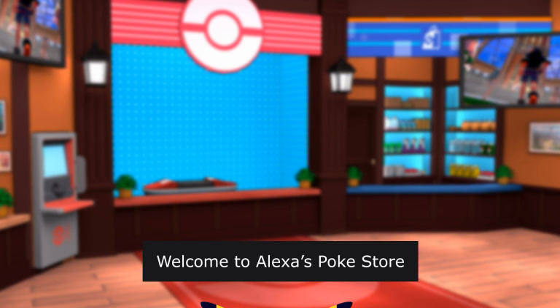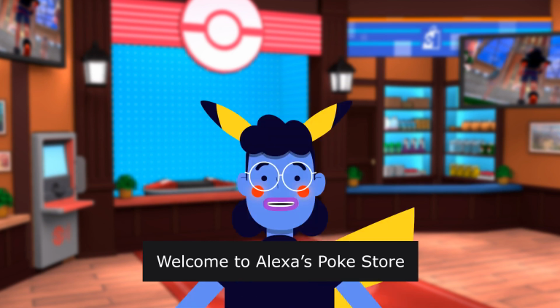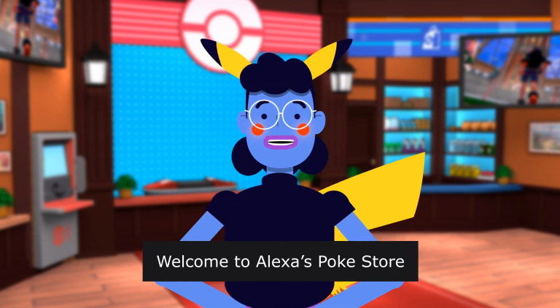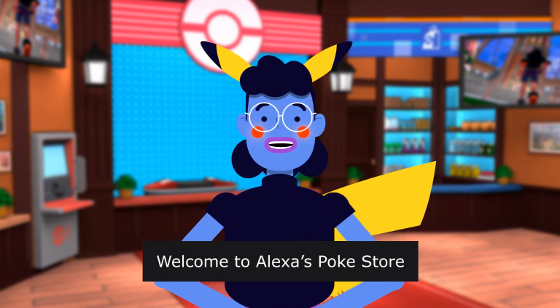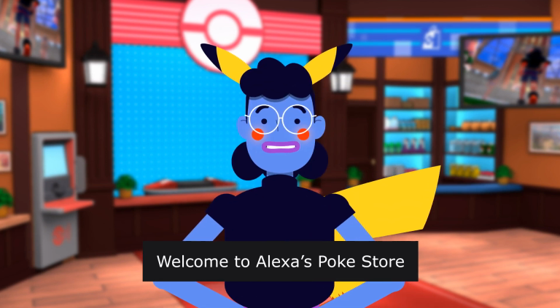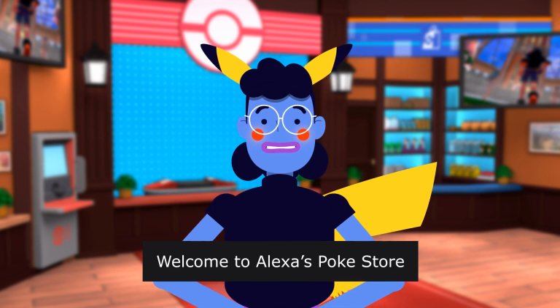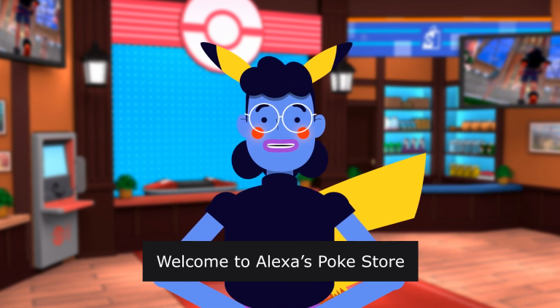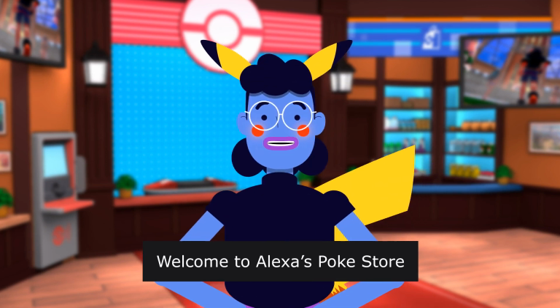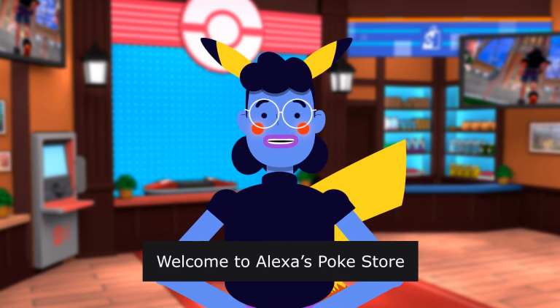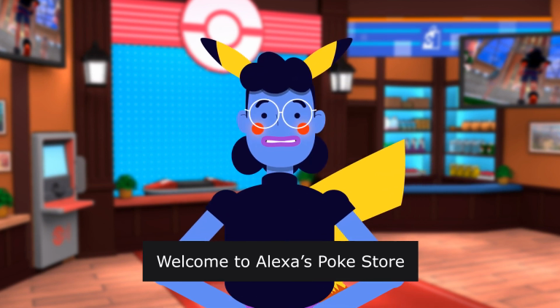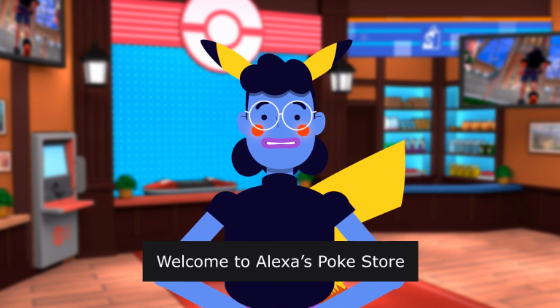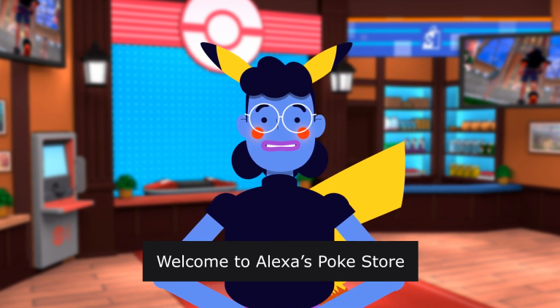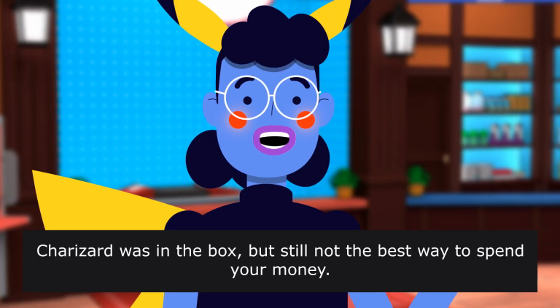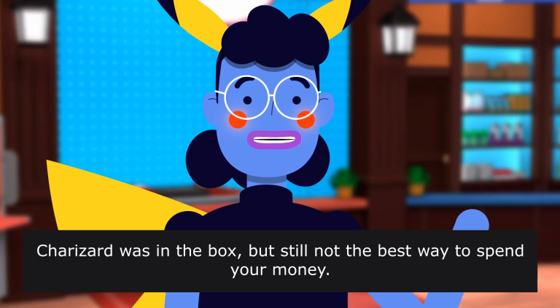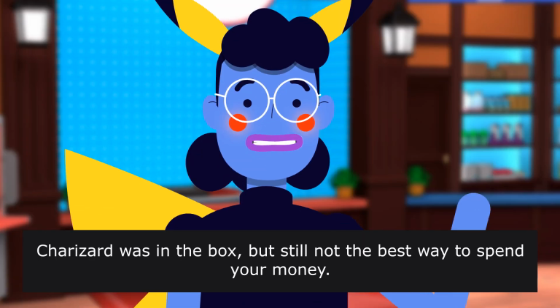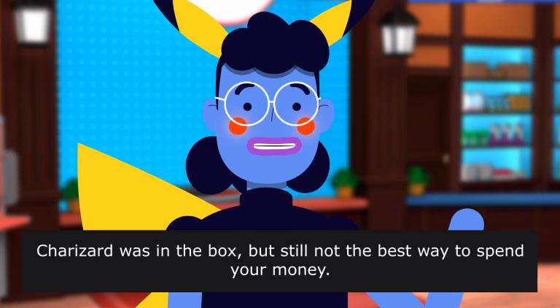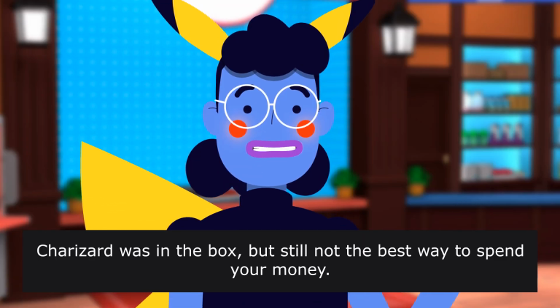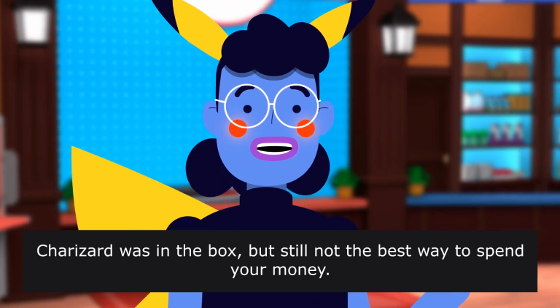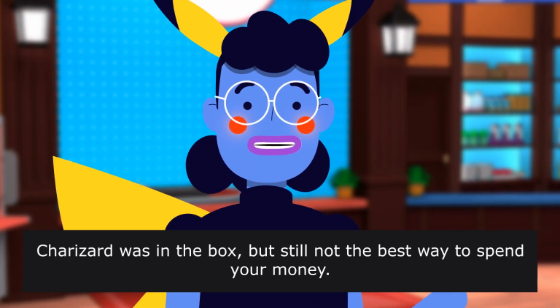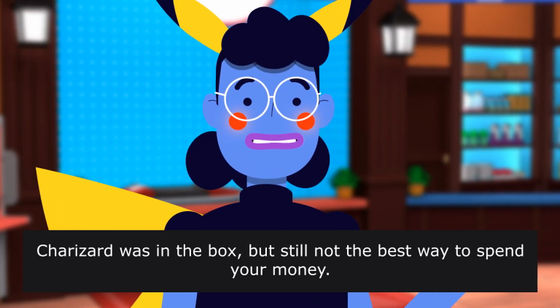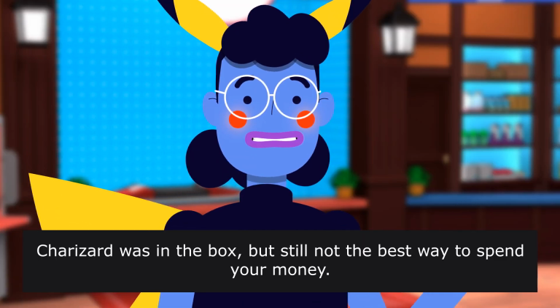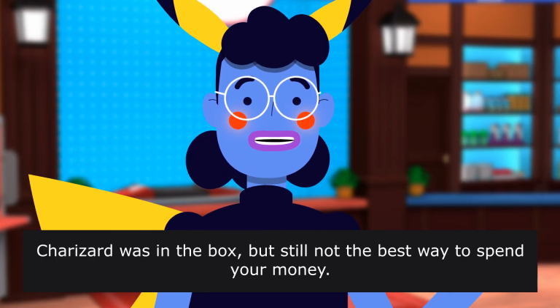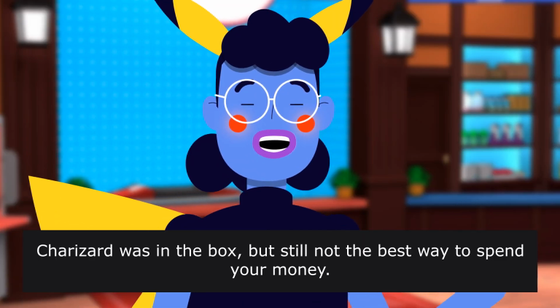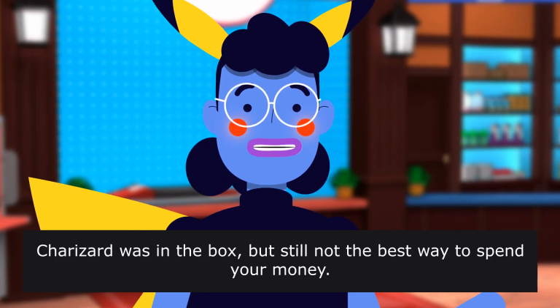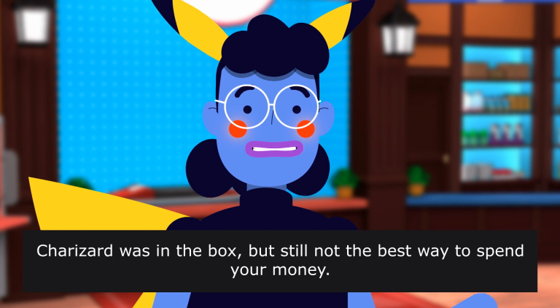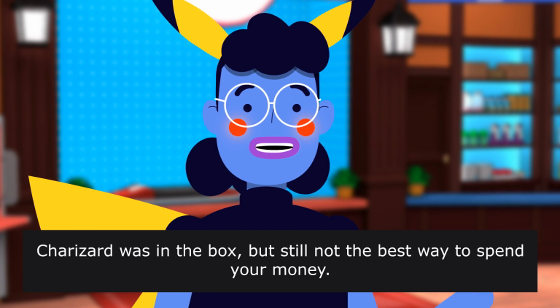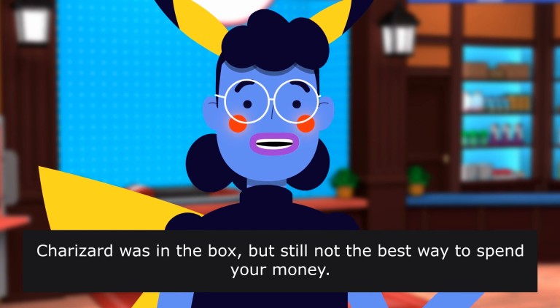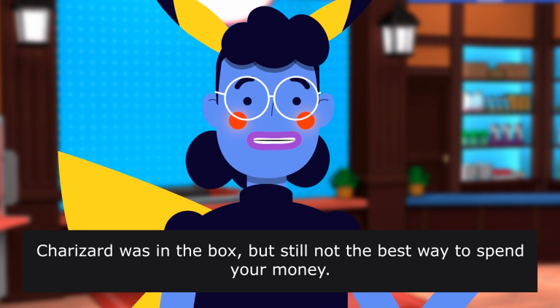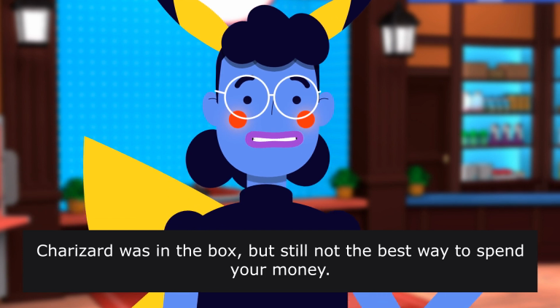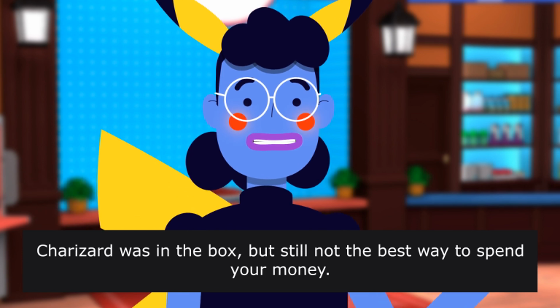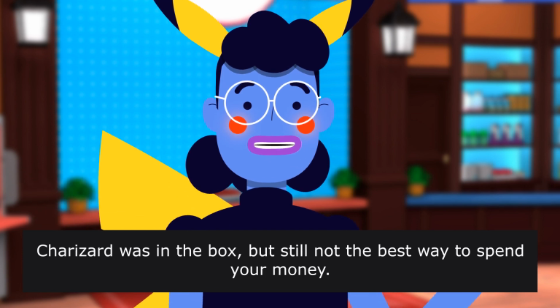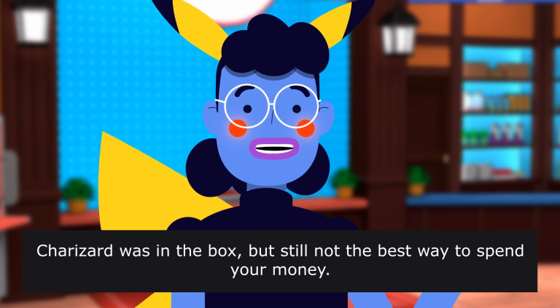Welcome to Alexa's PokeStore. Charizard was in the box, but still not the best way to spend your money.